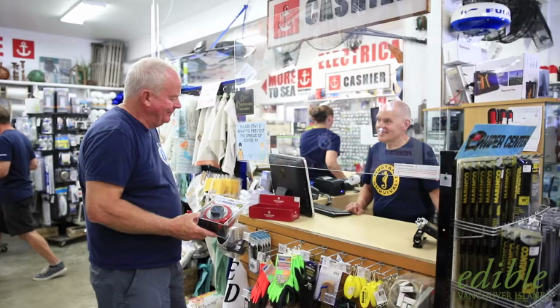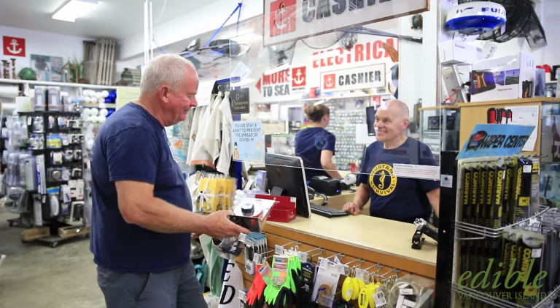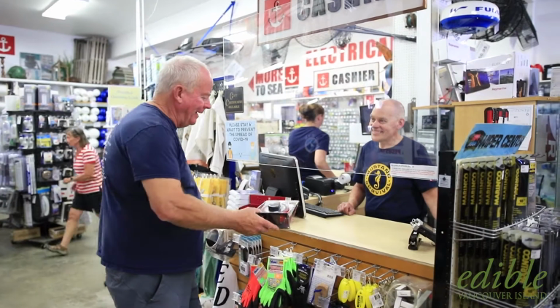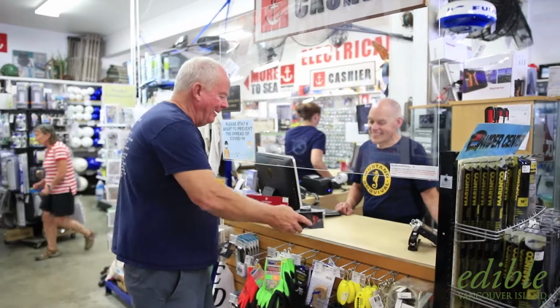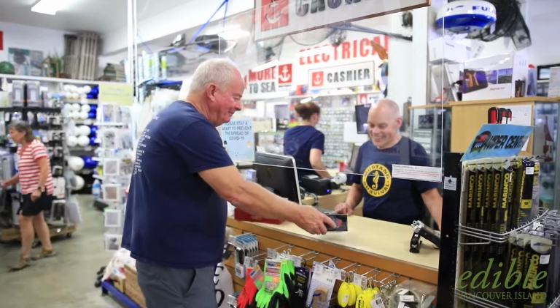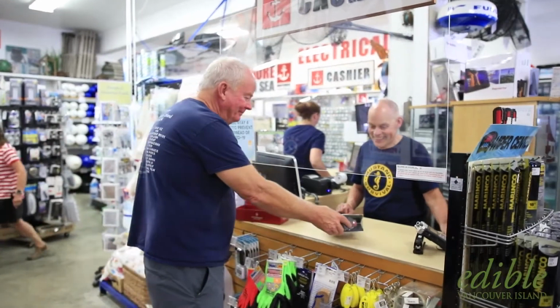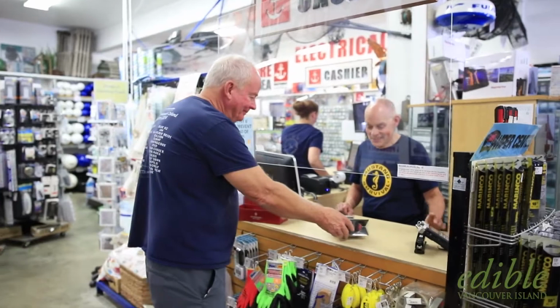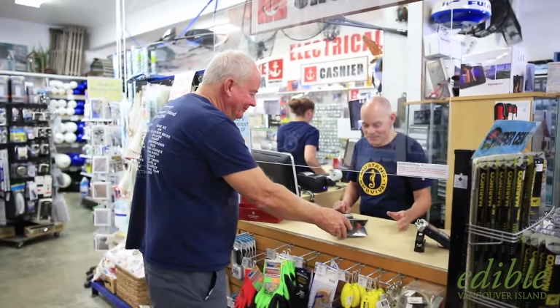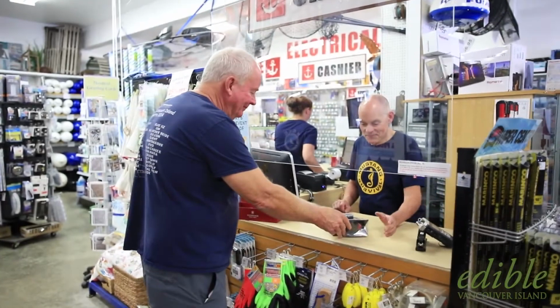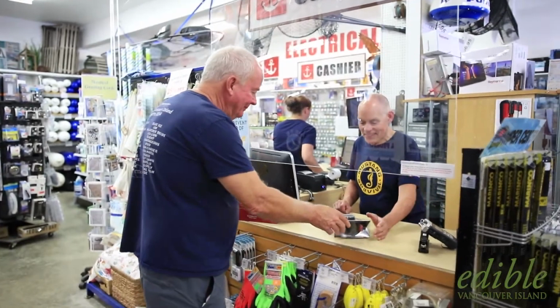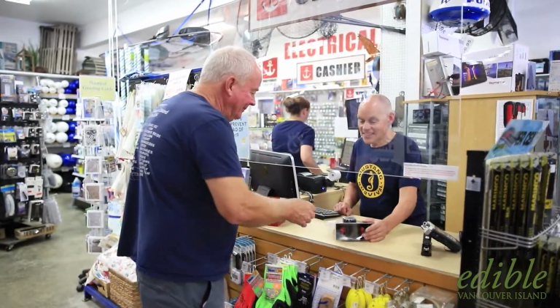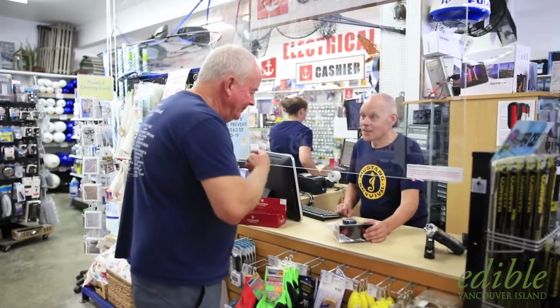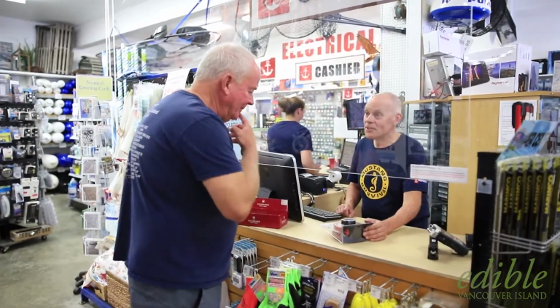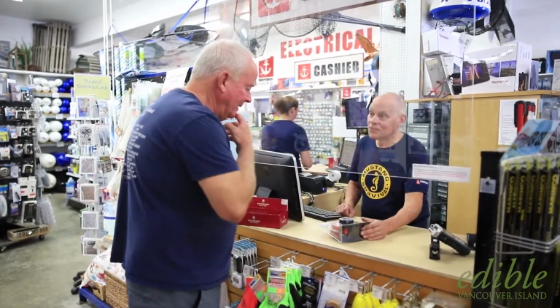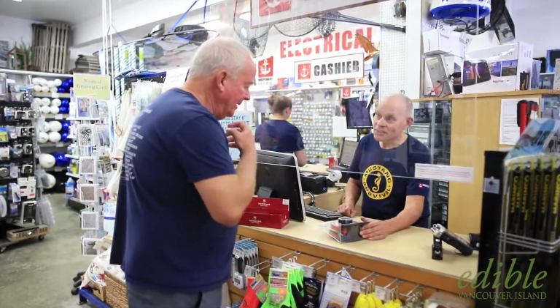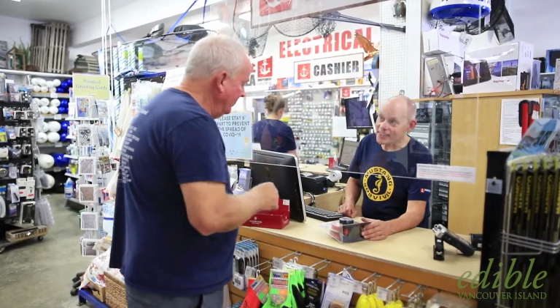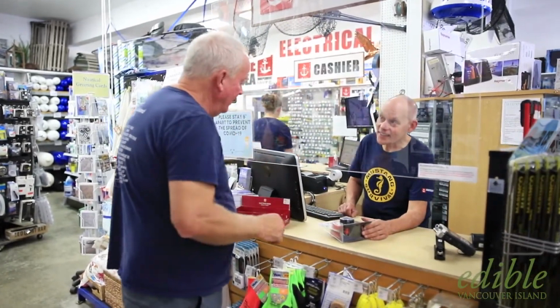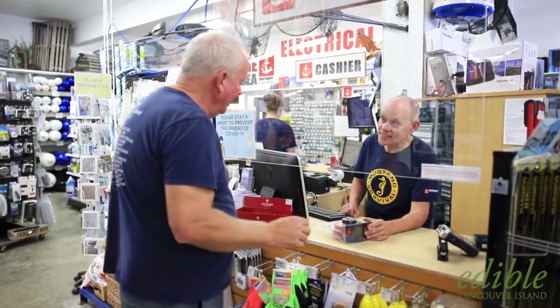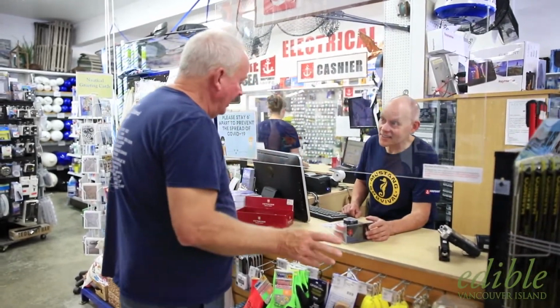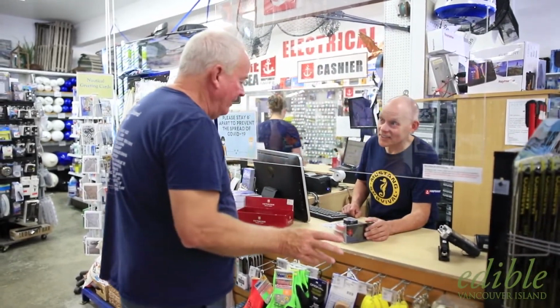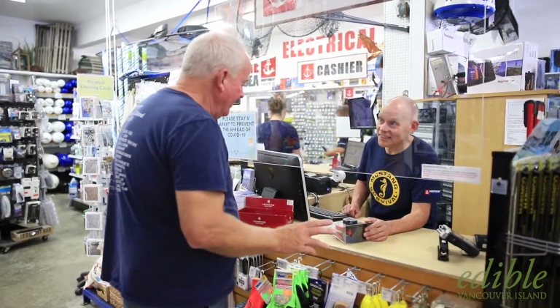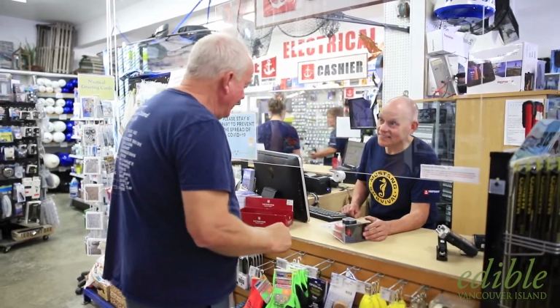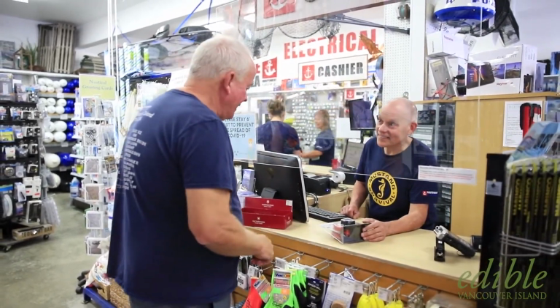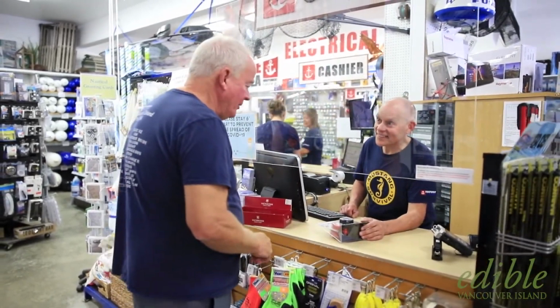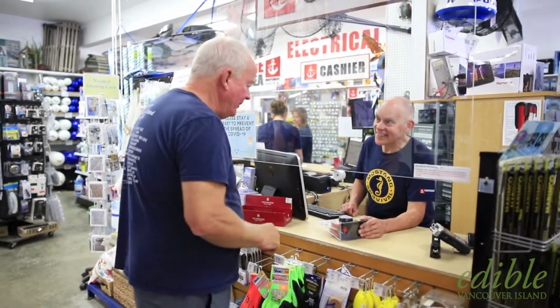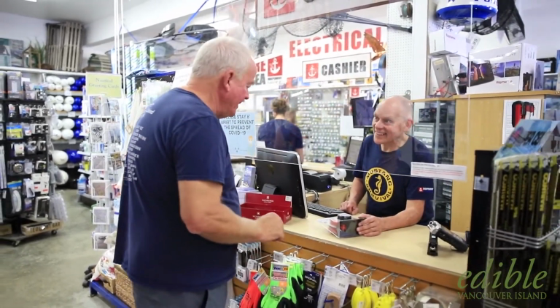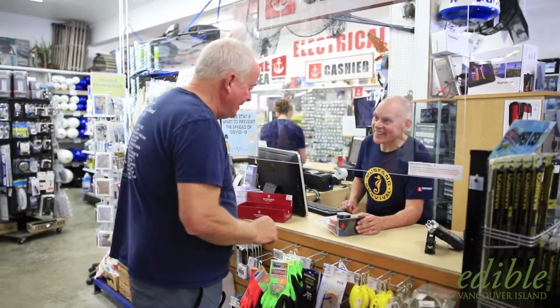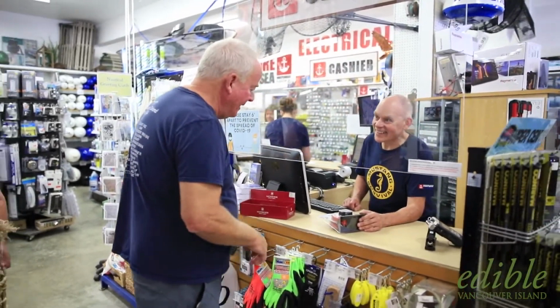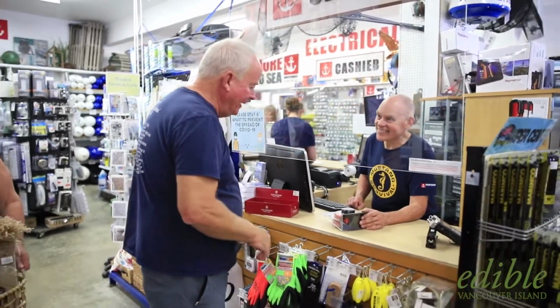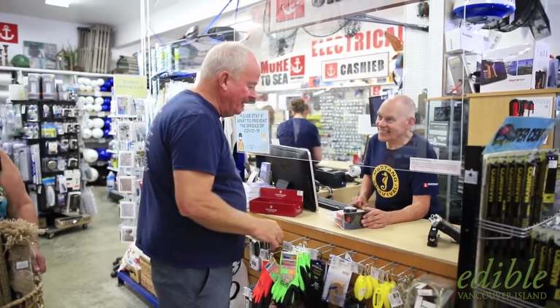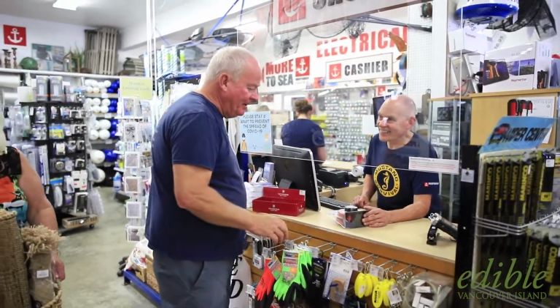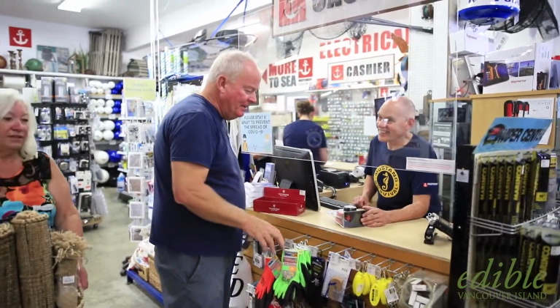My wife often accompanies me, and she often says, 'Oh no, we only come in here for boating stuff' — but believe me, that's not all there is. That's all for today — Stefan, thank you.